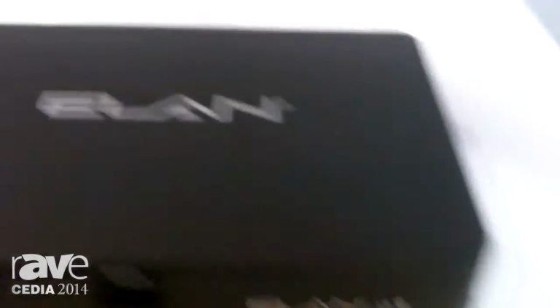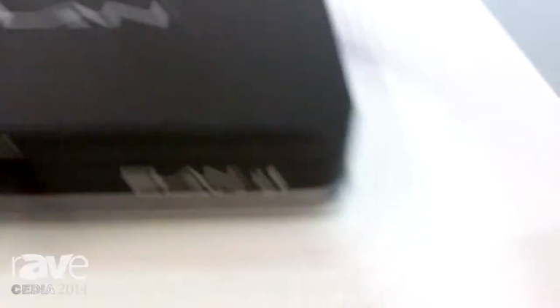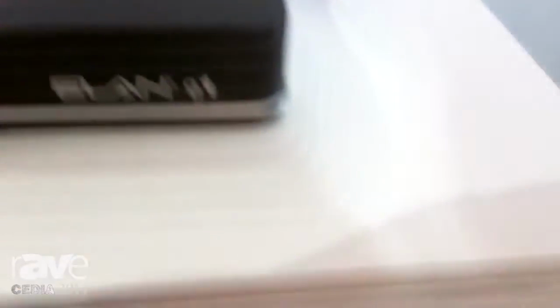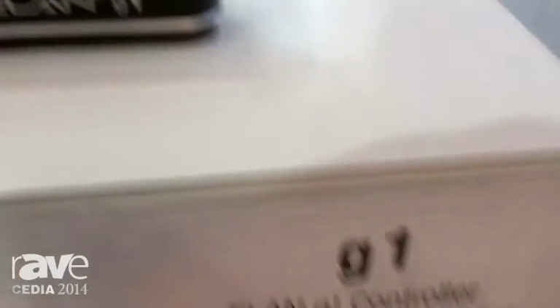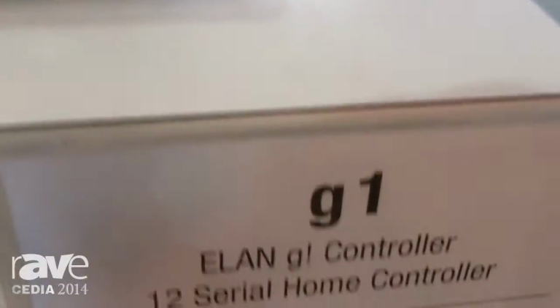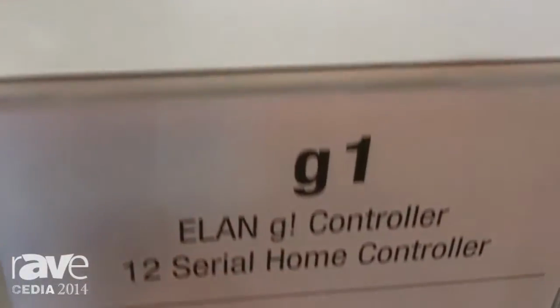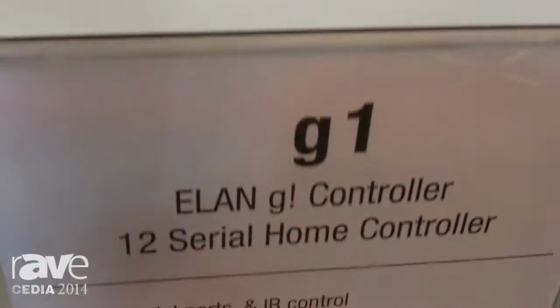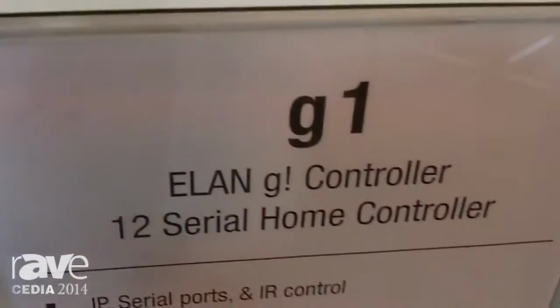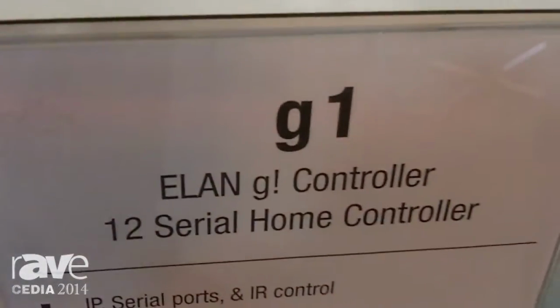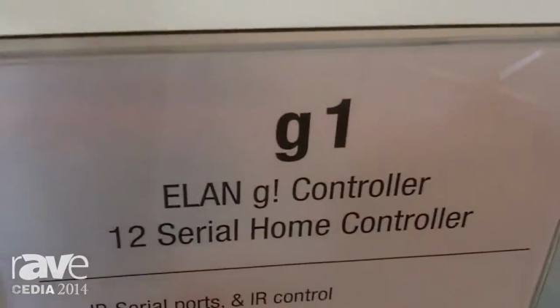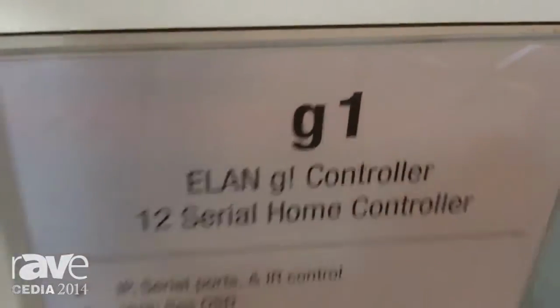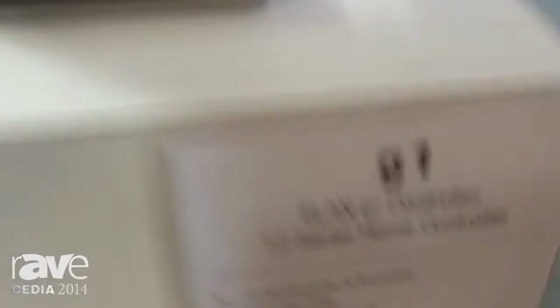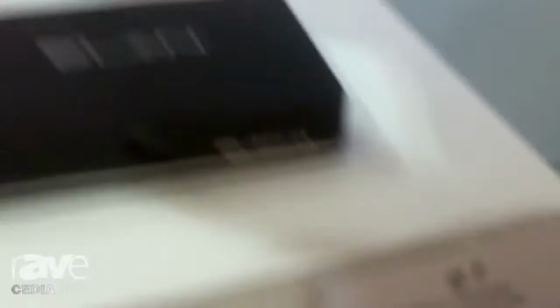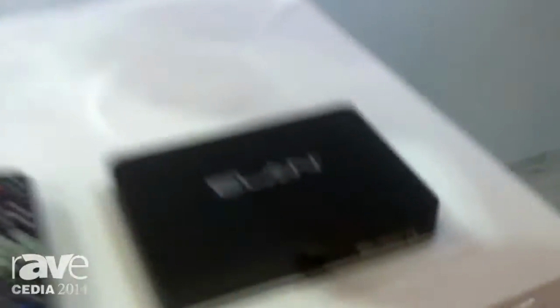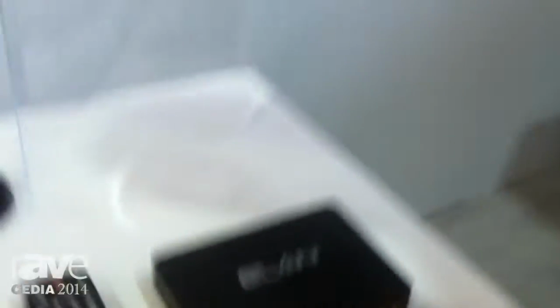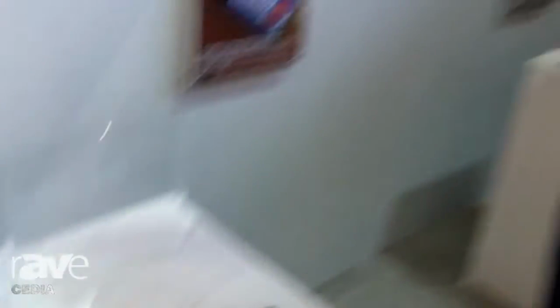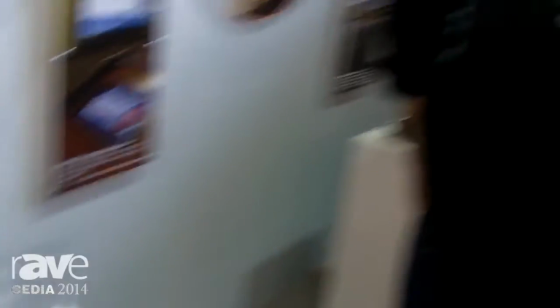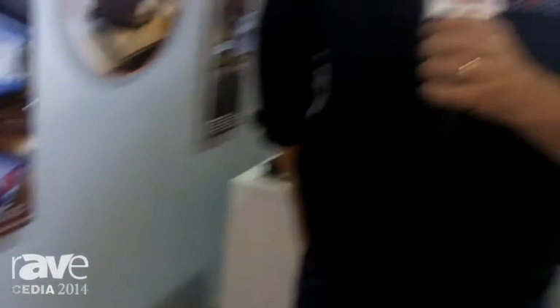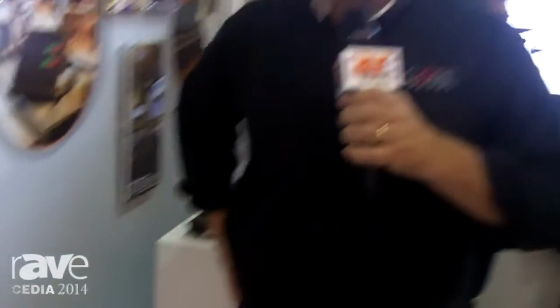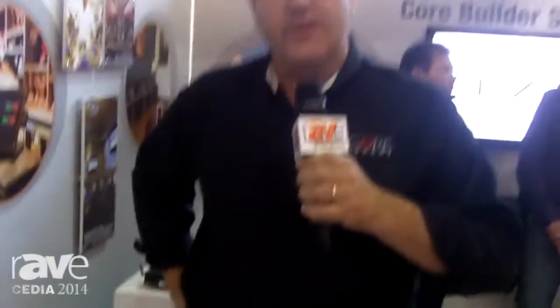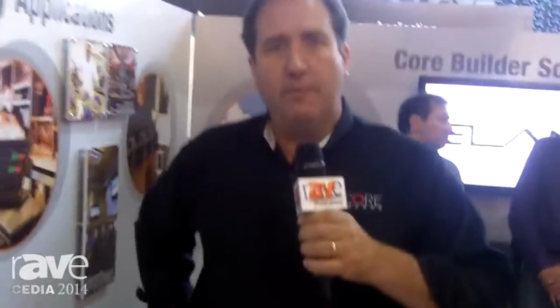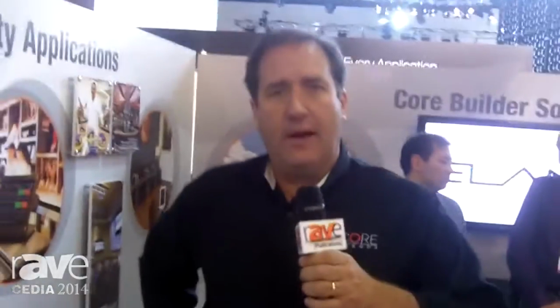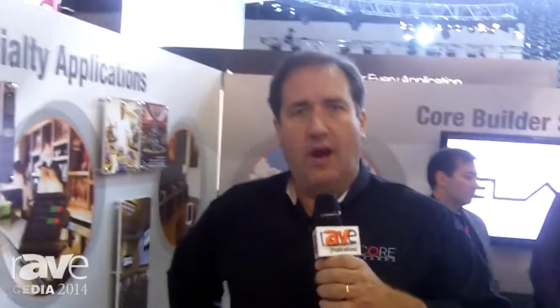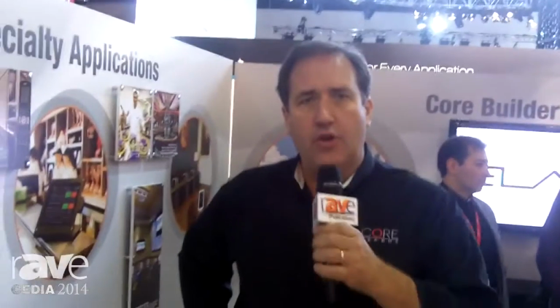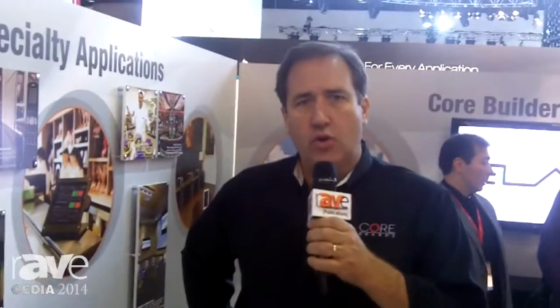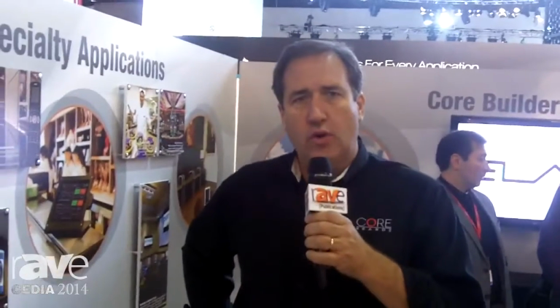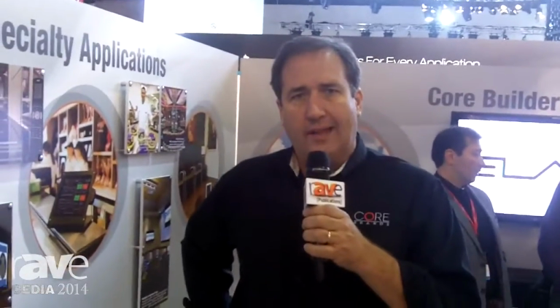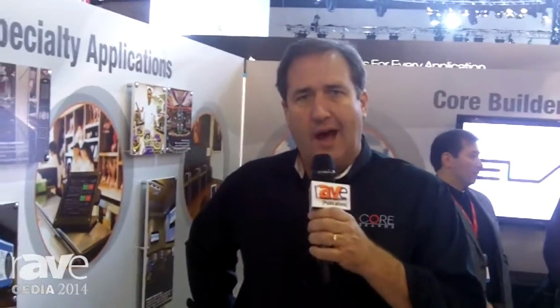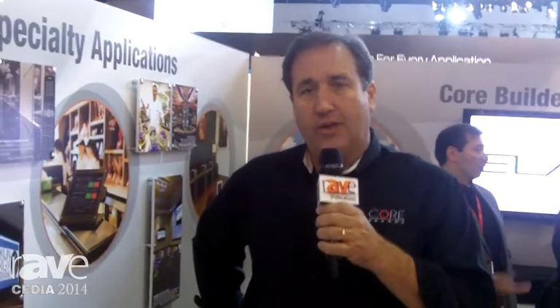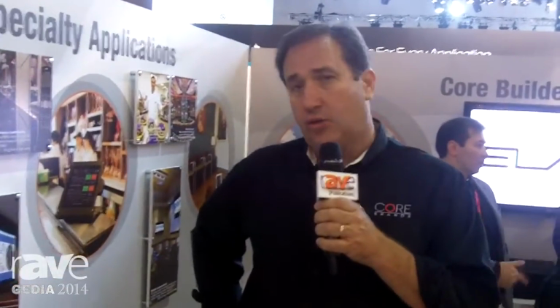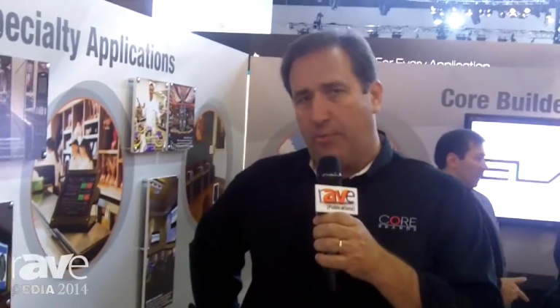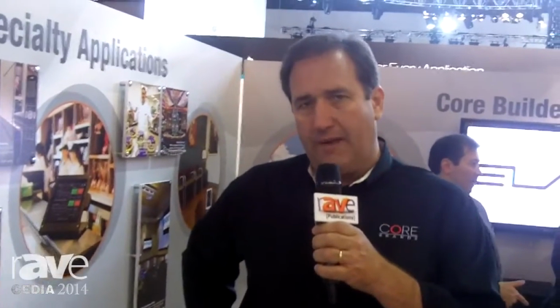Joe Lautner here, director of control for Core Brands, here to talk to you about our new Elan control platform.